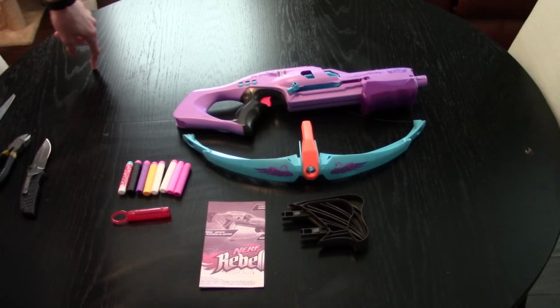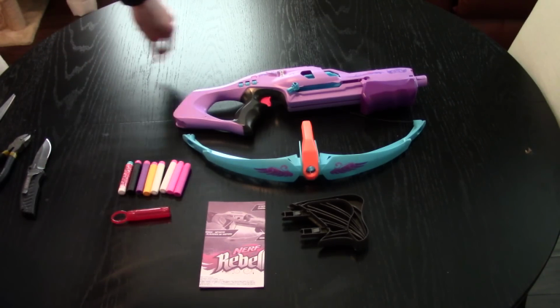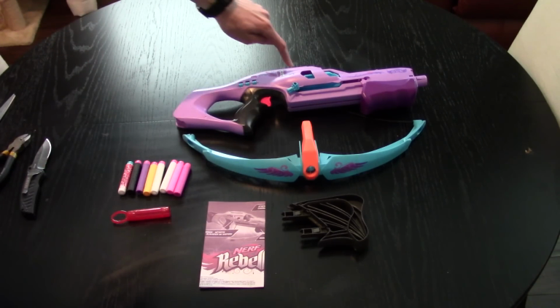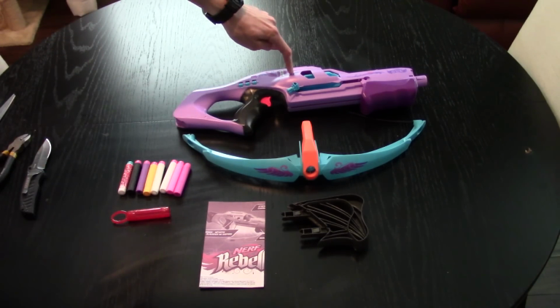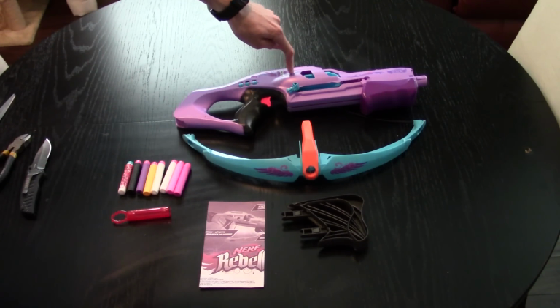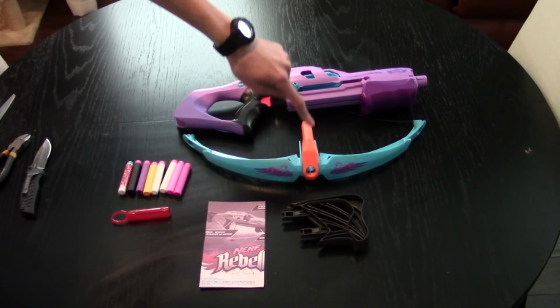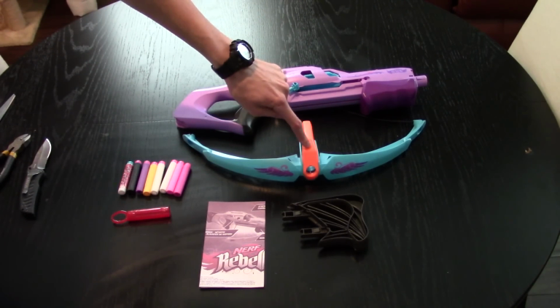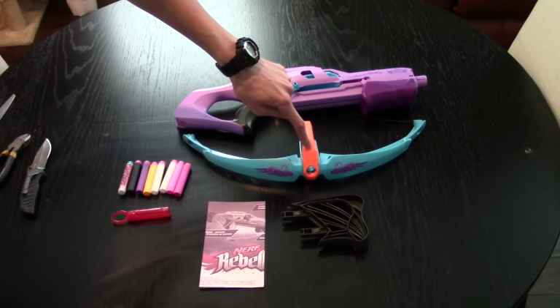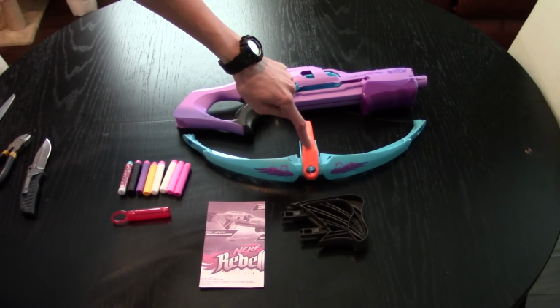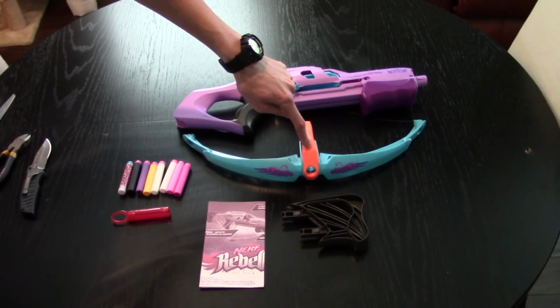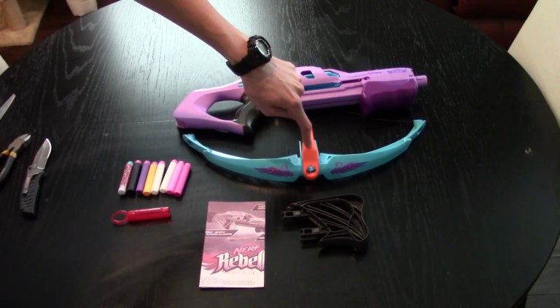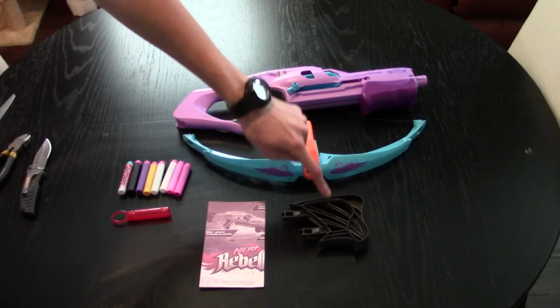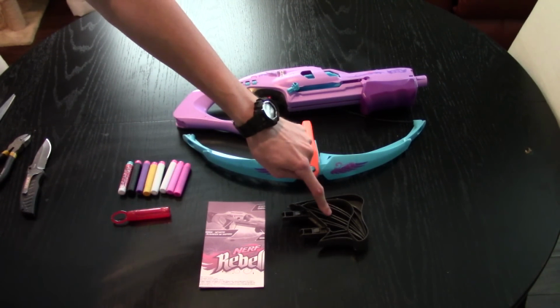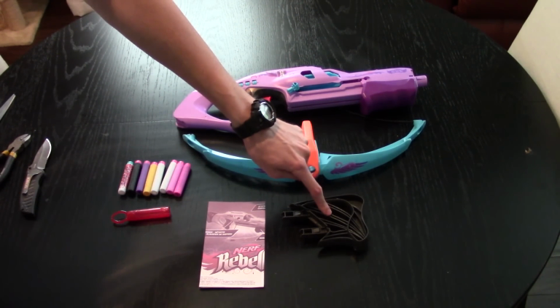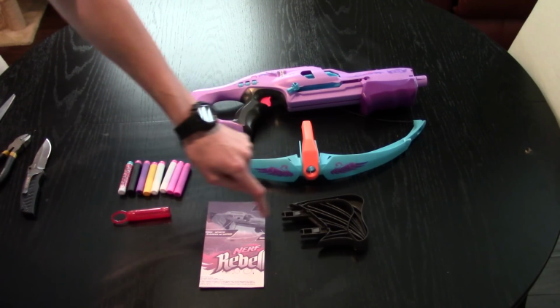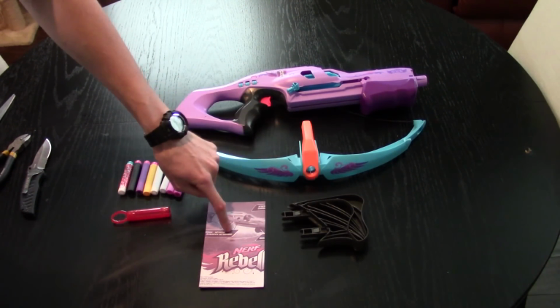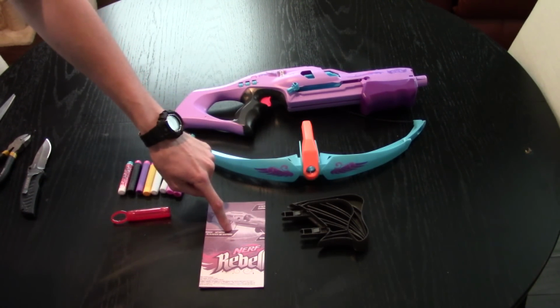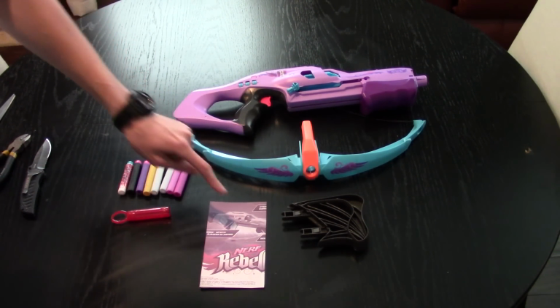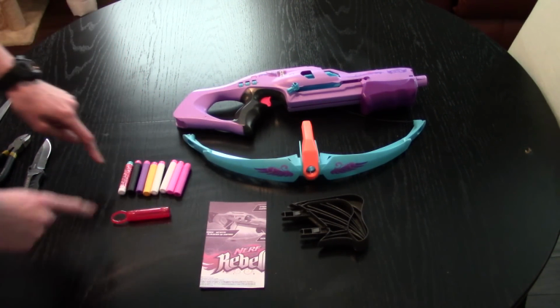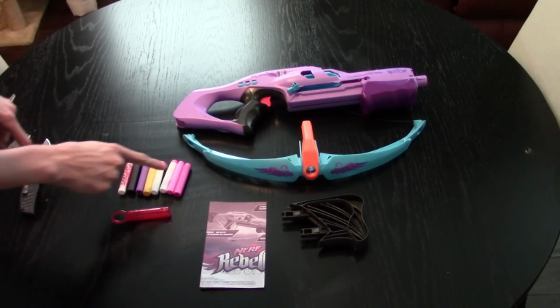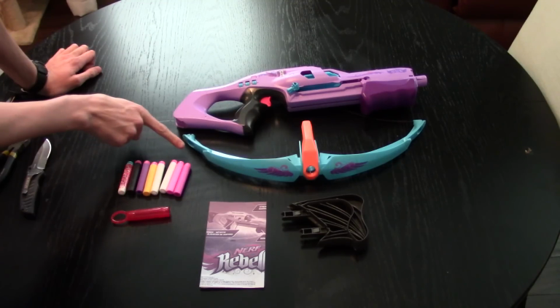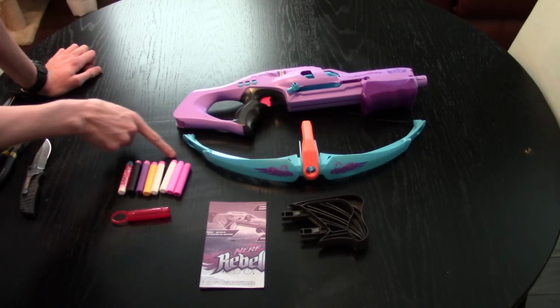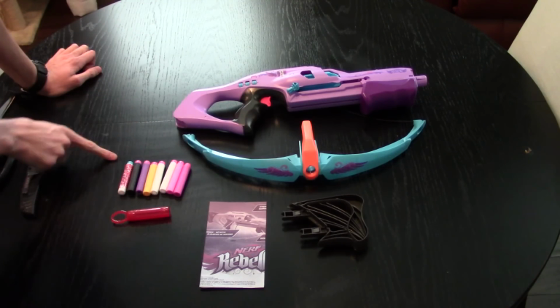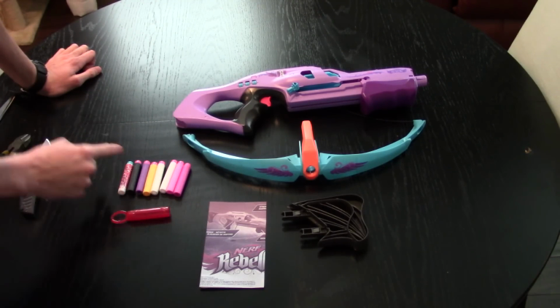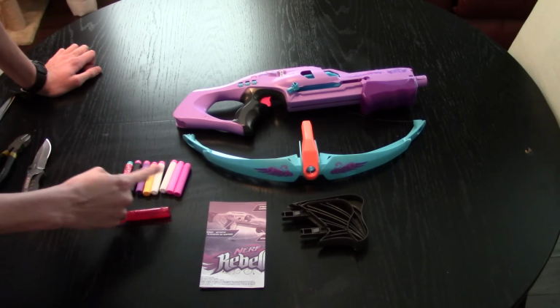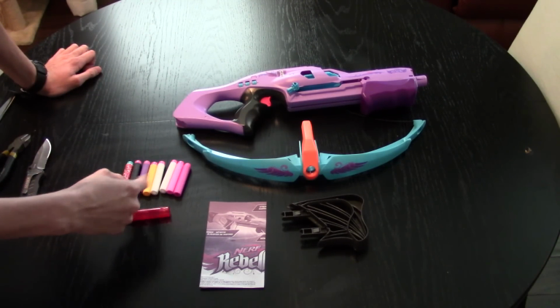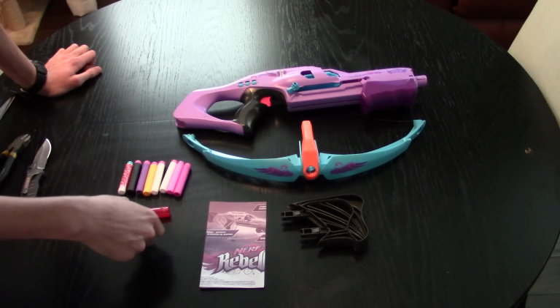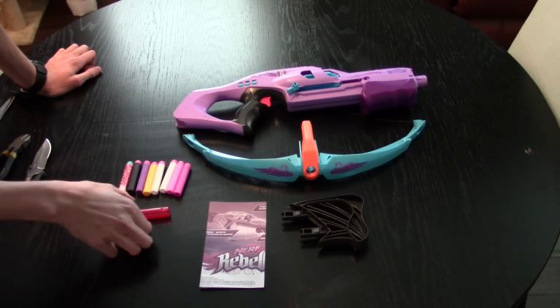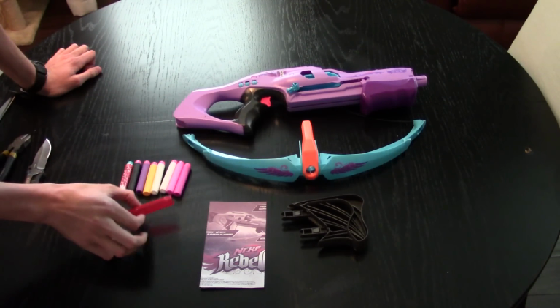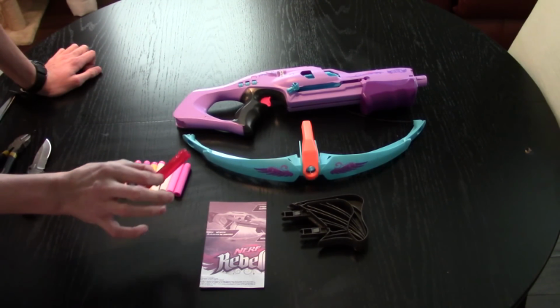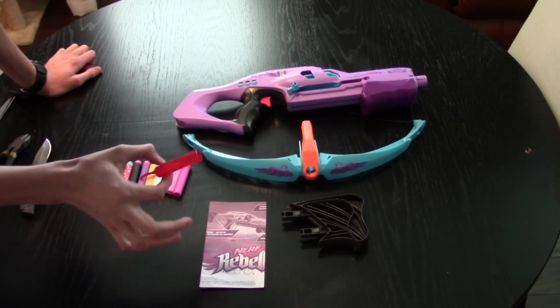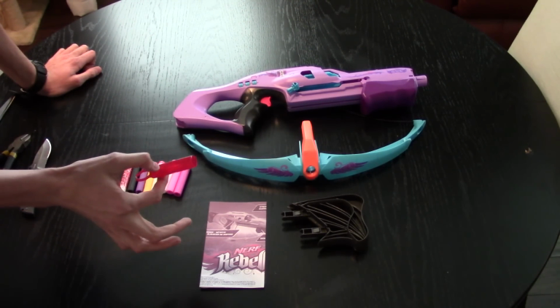Included is the blaster, the bow arms that come to attach, the stock, instructions, a few Rebell darts that are all different colors, and the decoder.